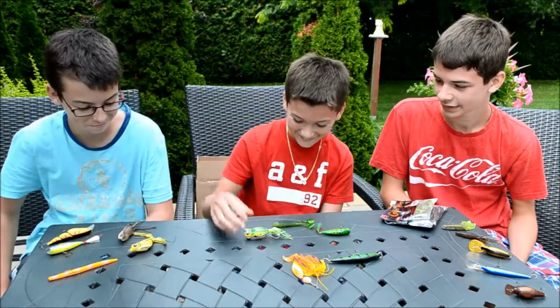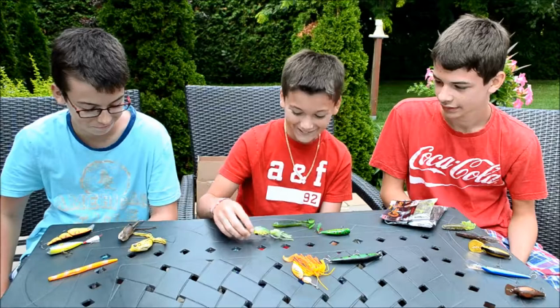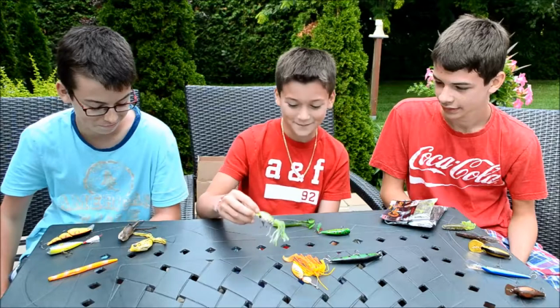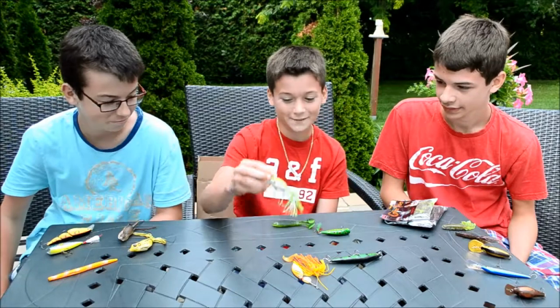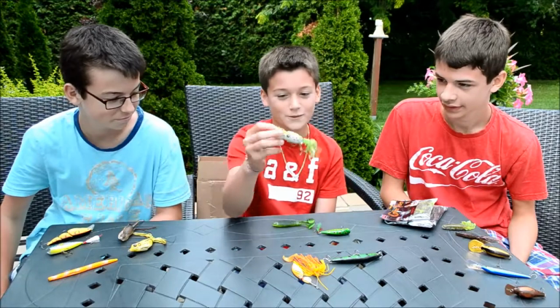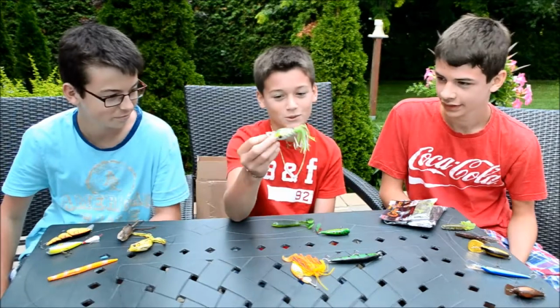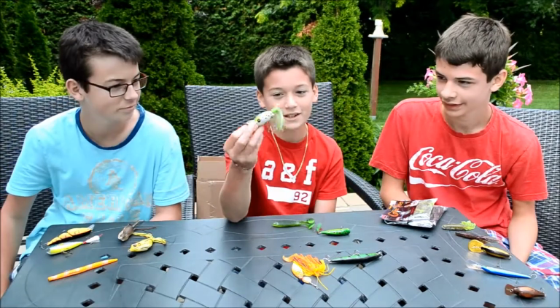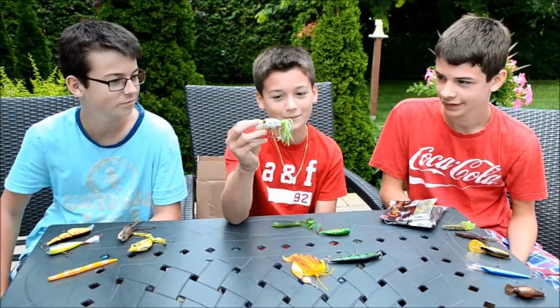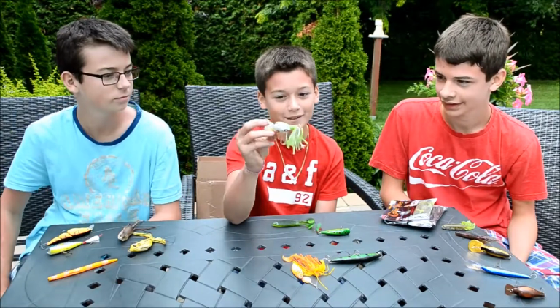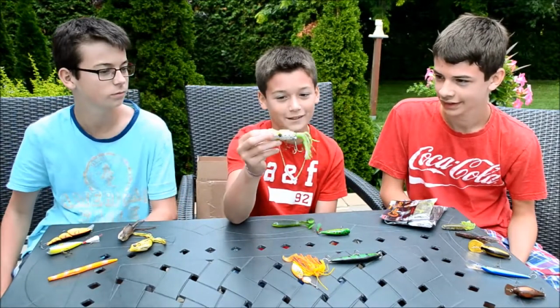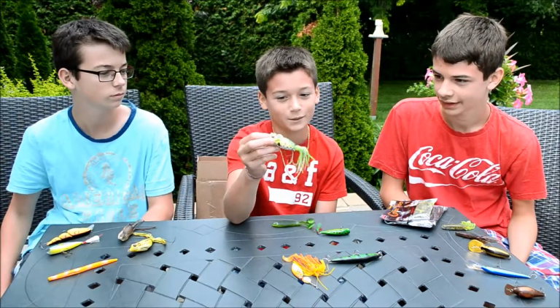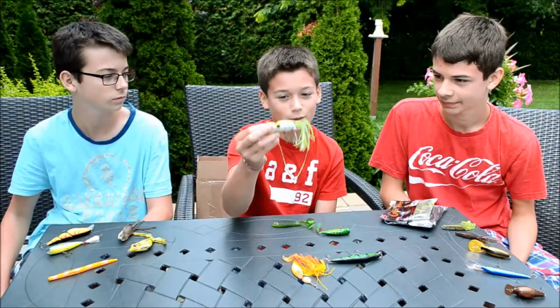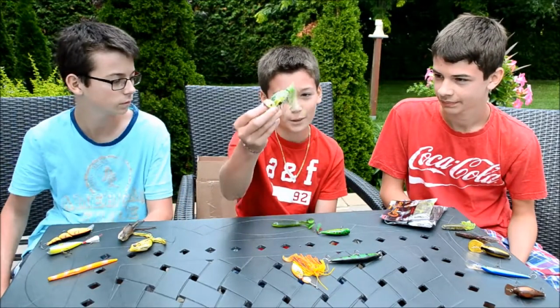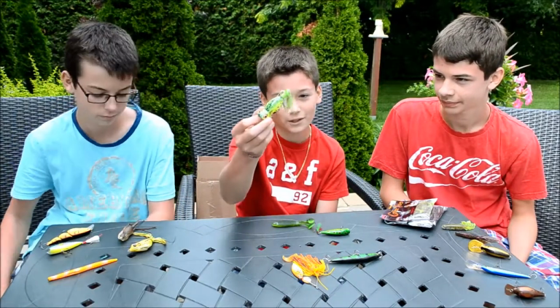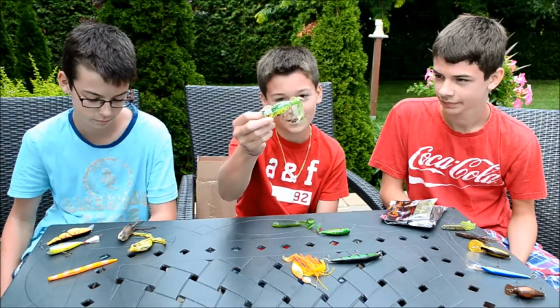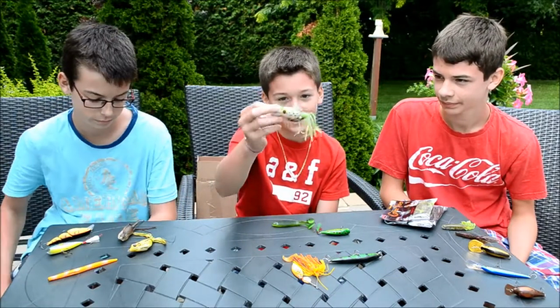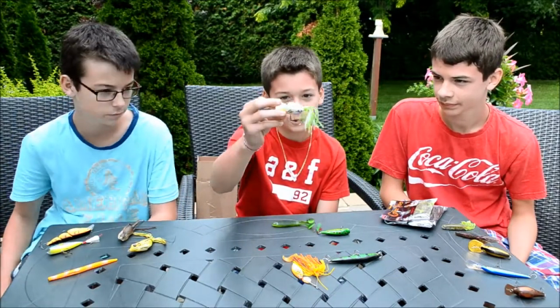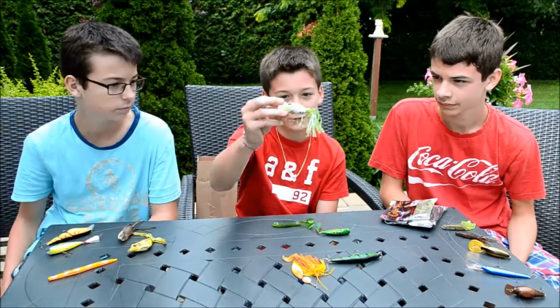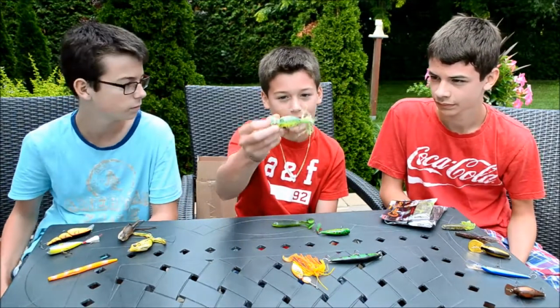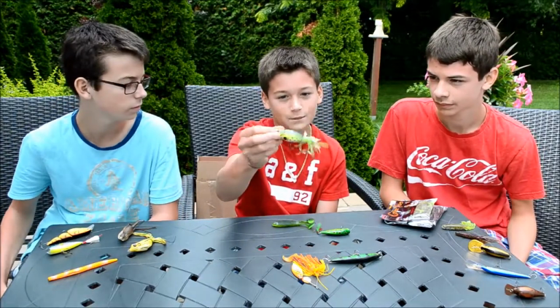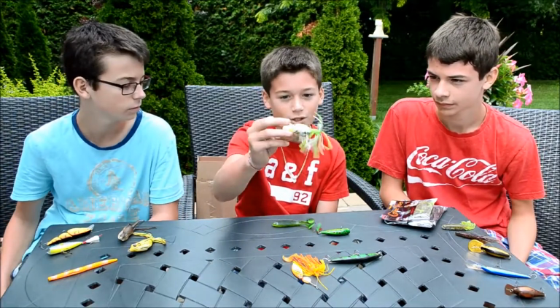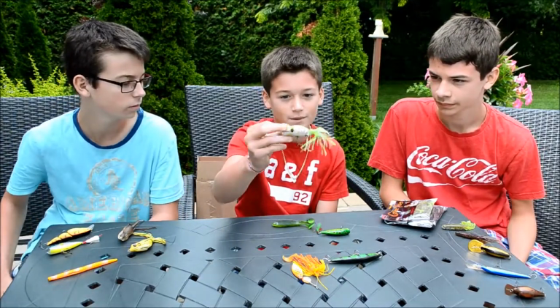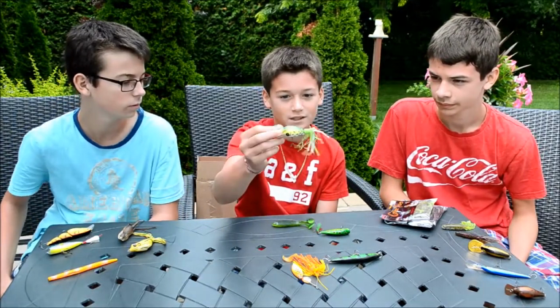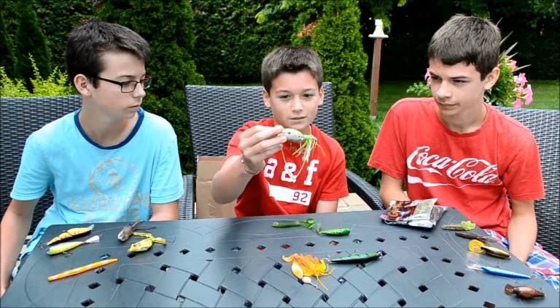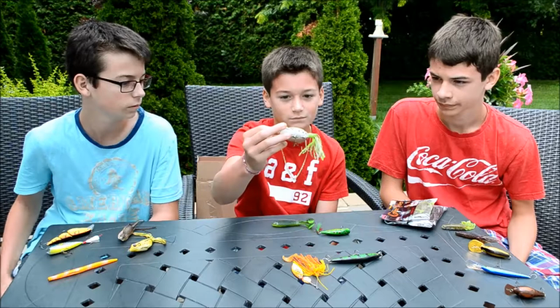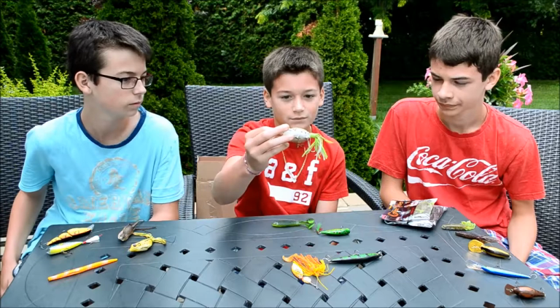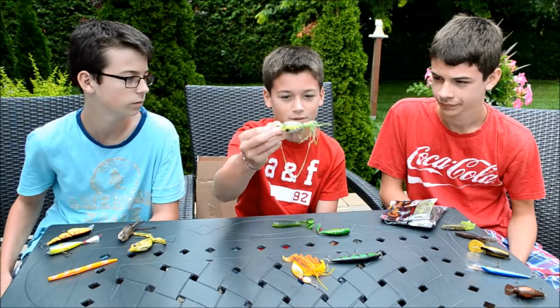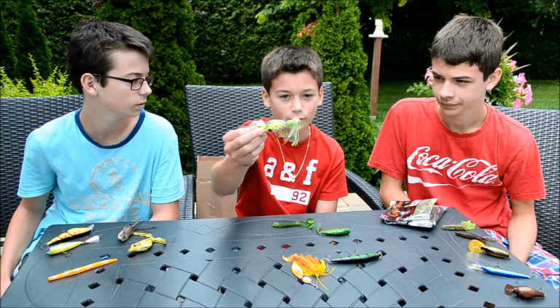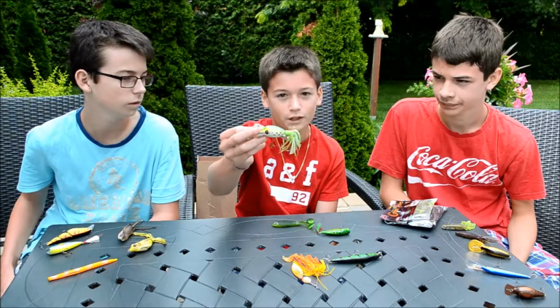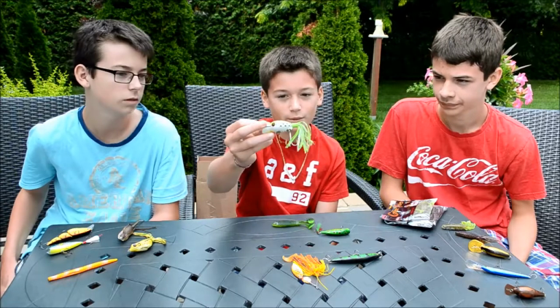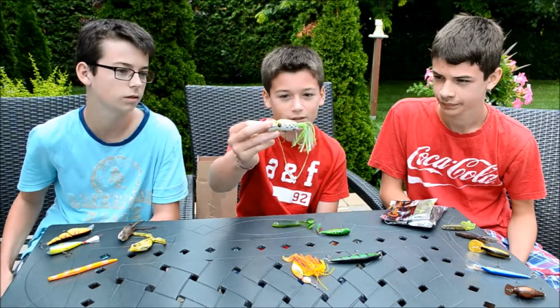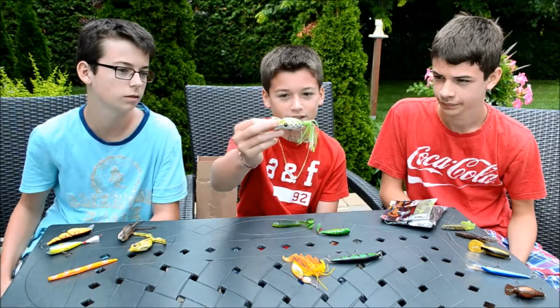I got my favourite lure here — my hula popper. Ordered it from Bass Pro Shop, I think it's a bullfrog anyways, it looks like.